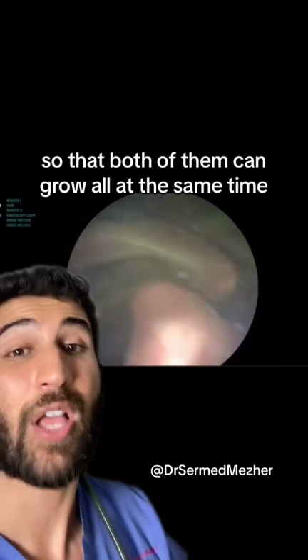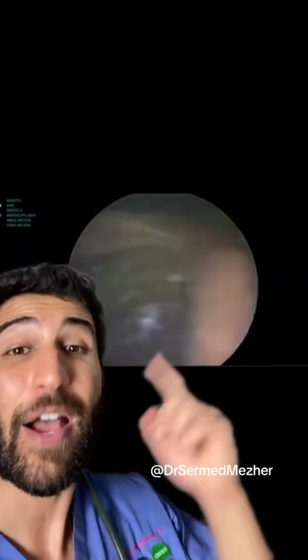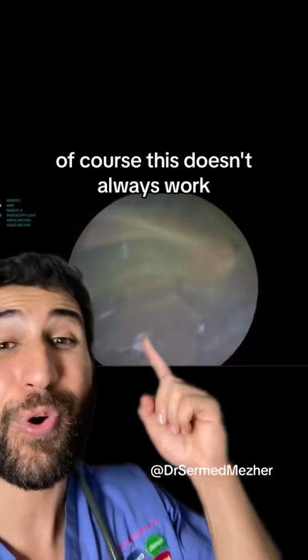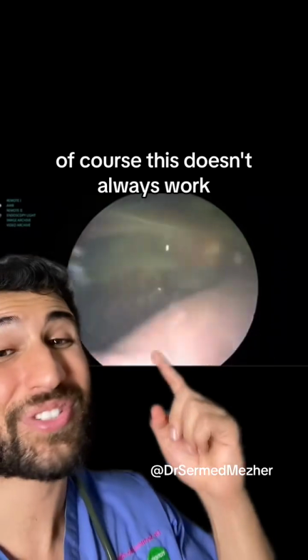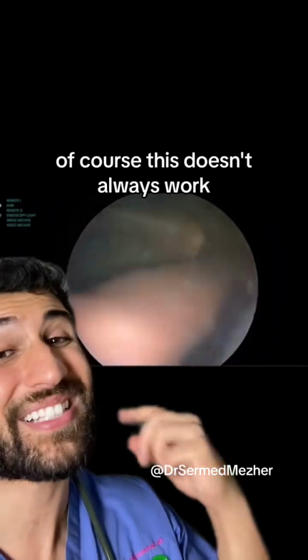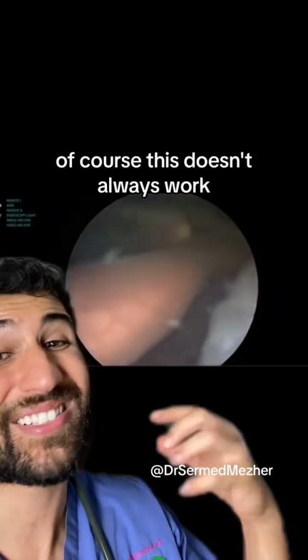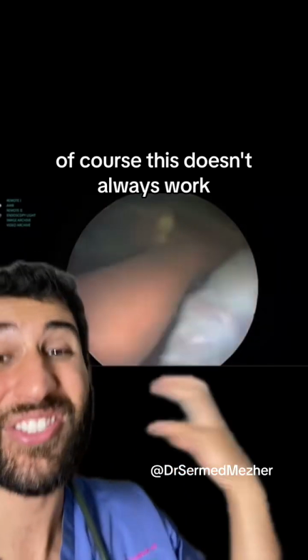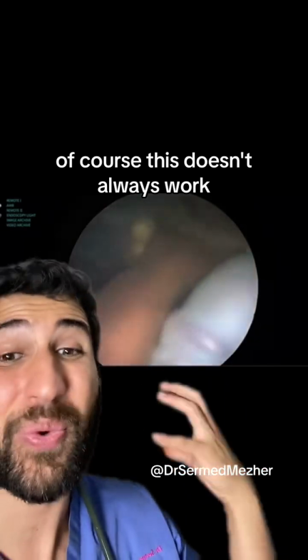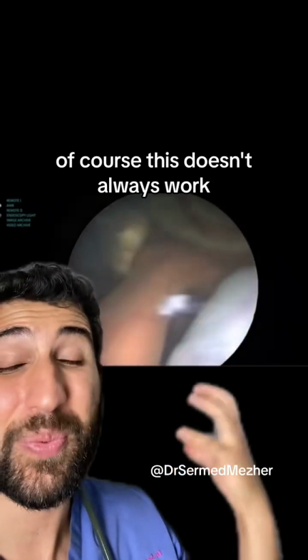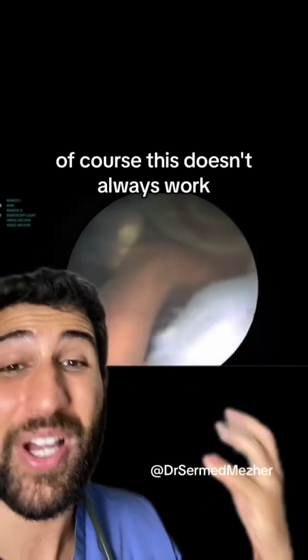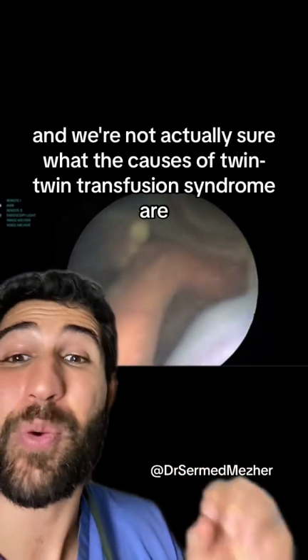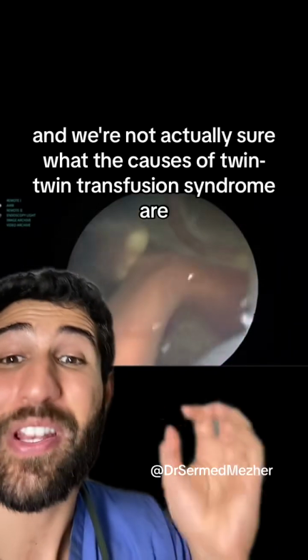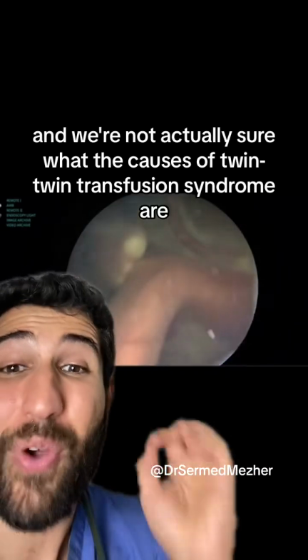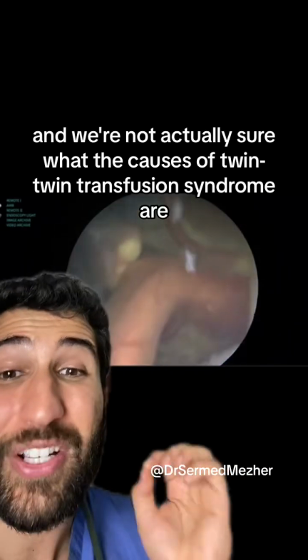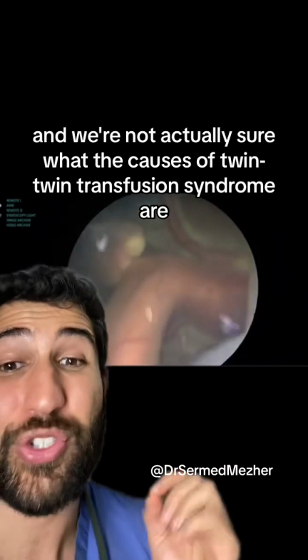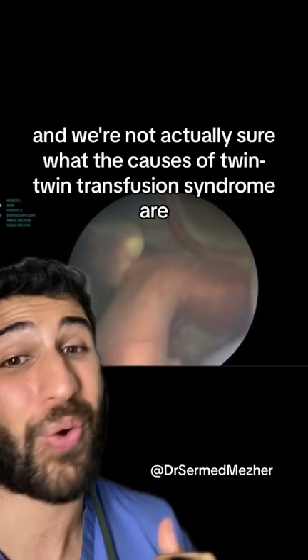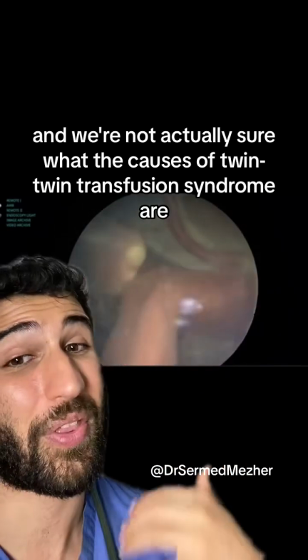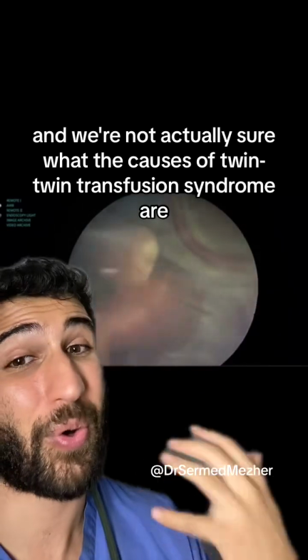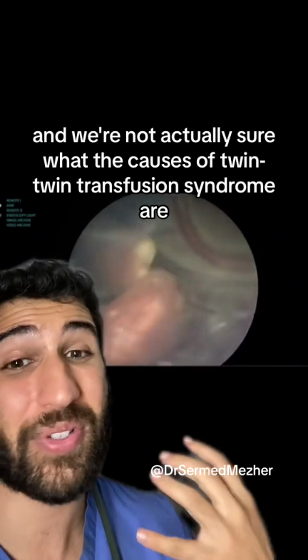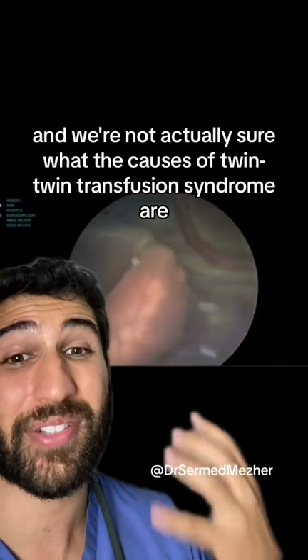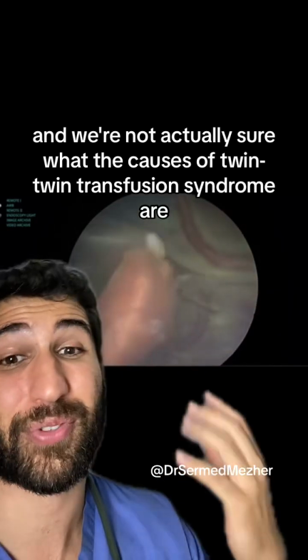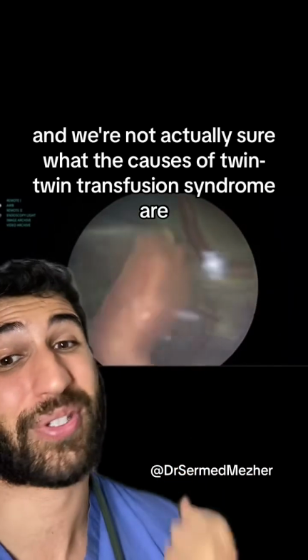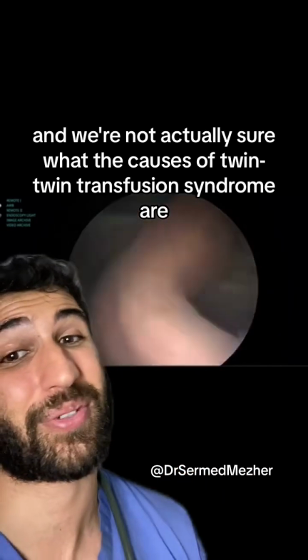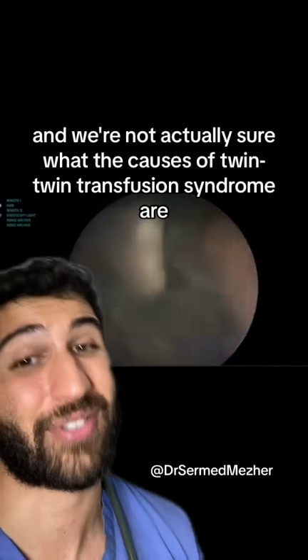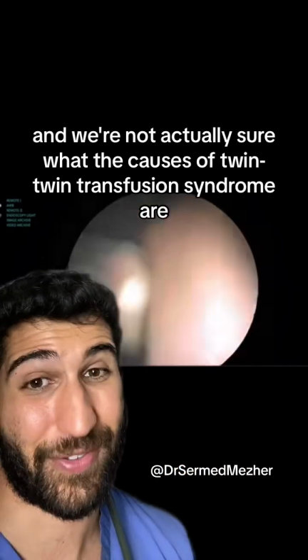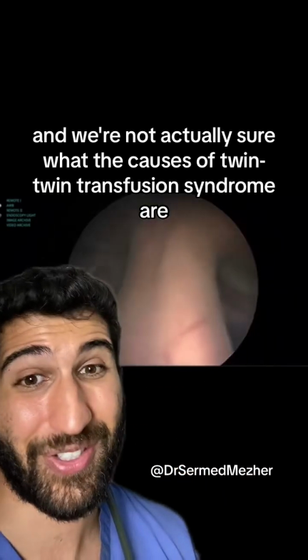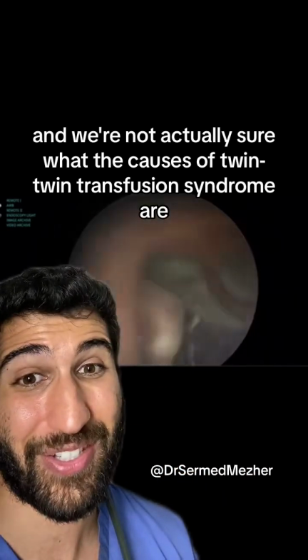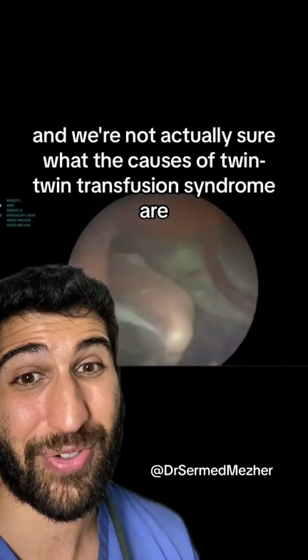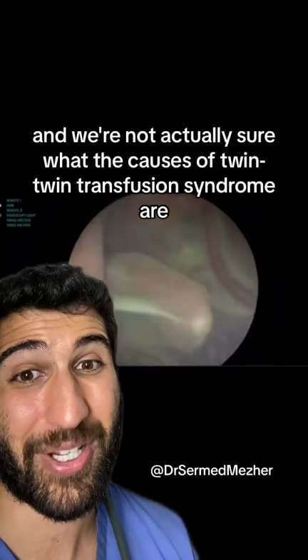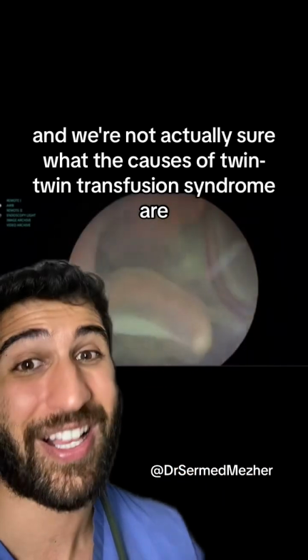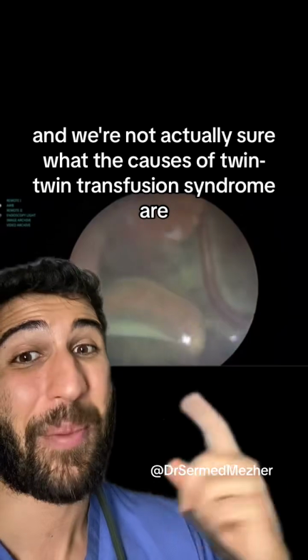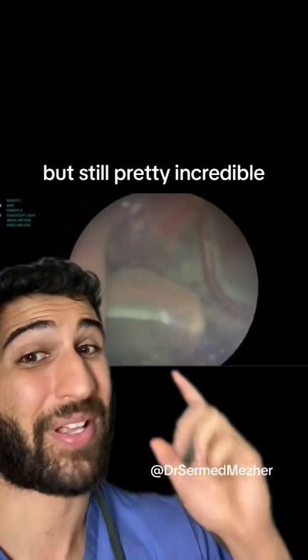Of course this doesn't always work, and we're not actually sure what the causes of twin-twin transfusion syndrome are.